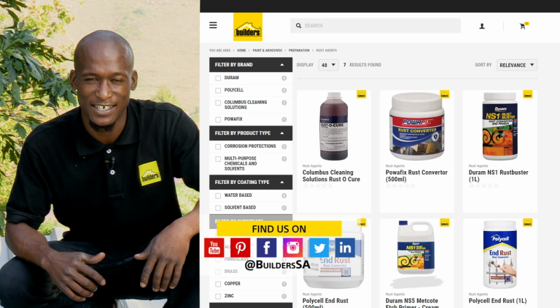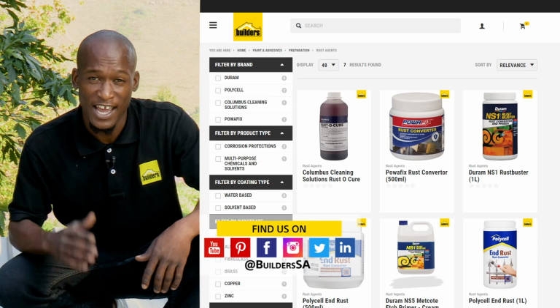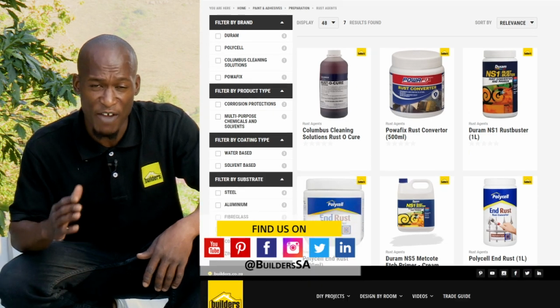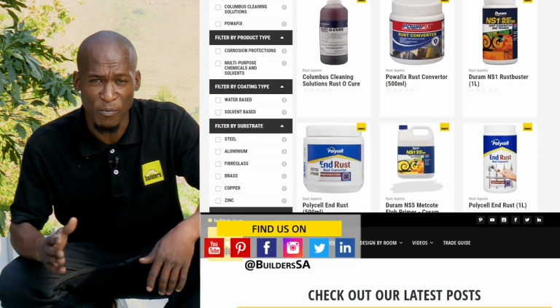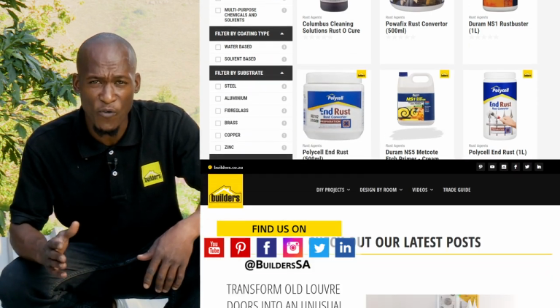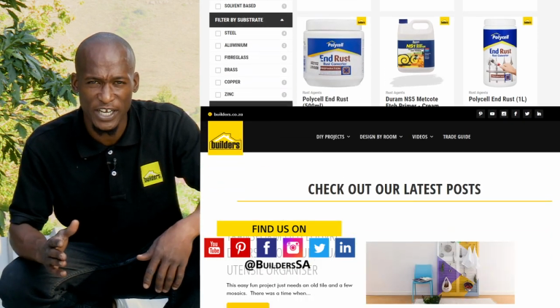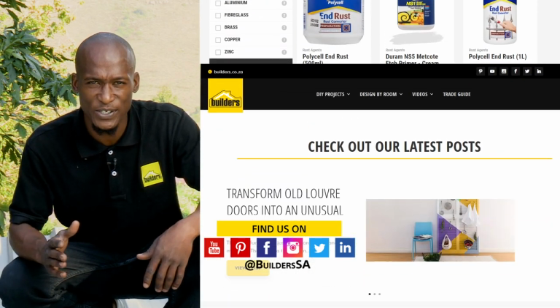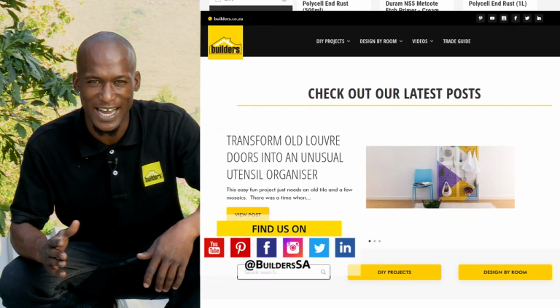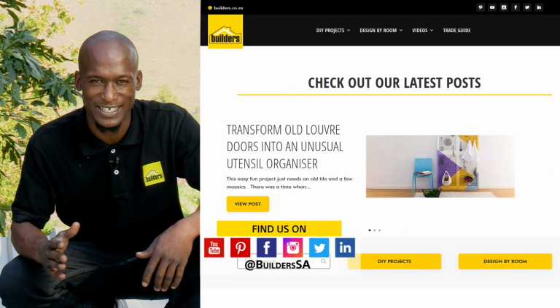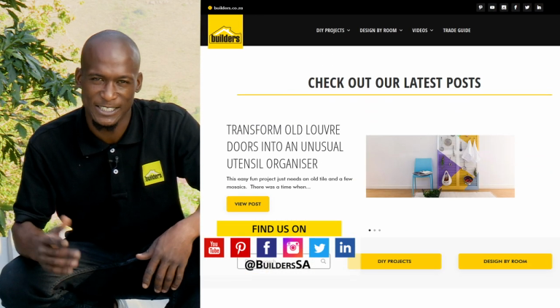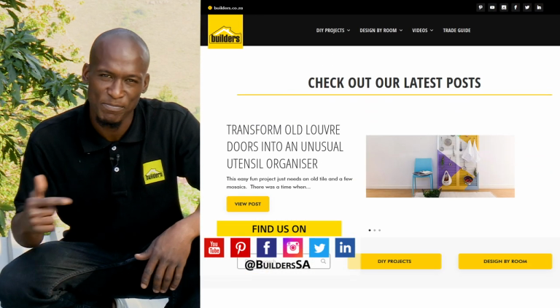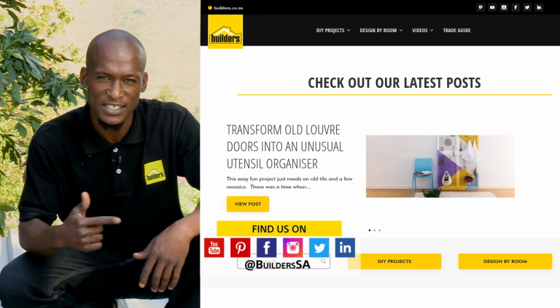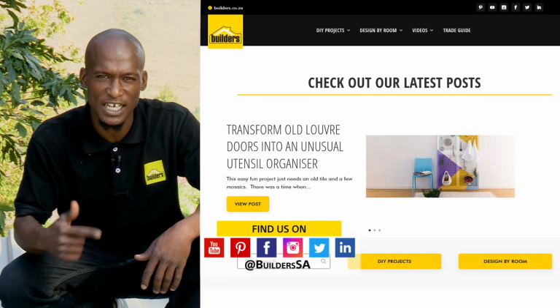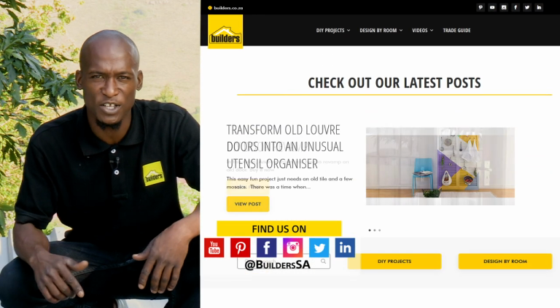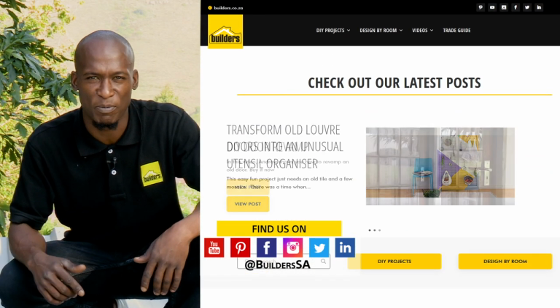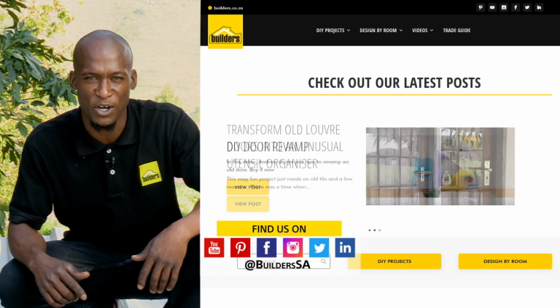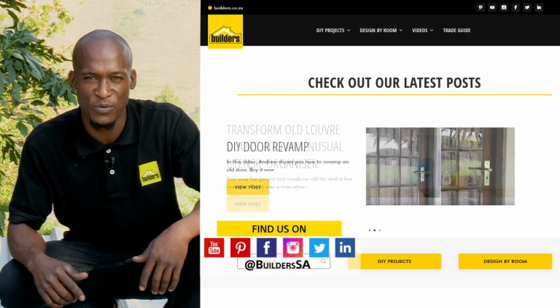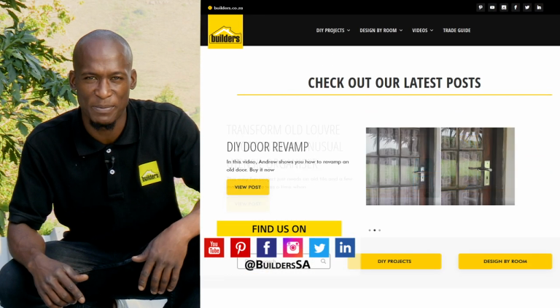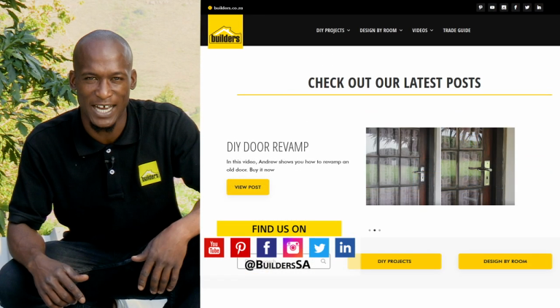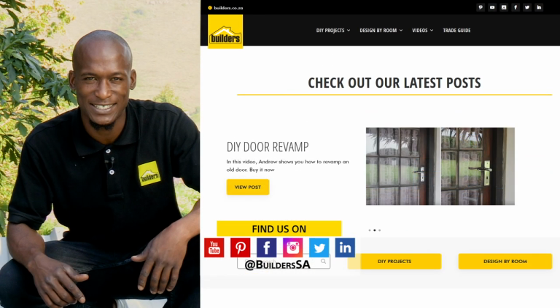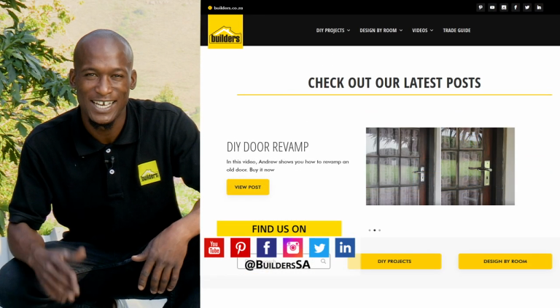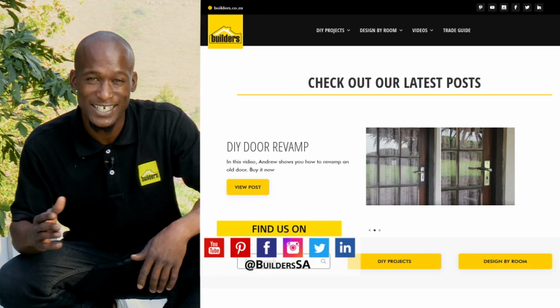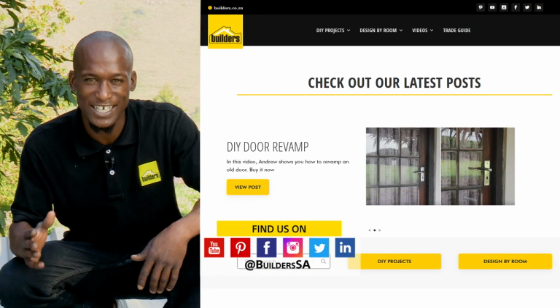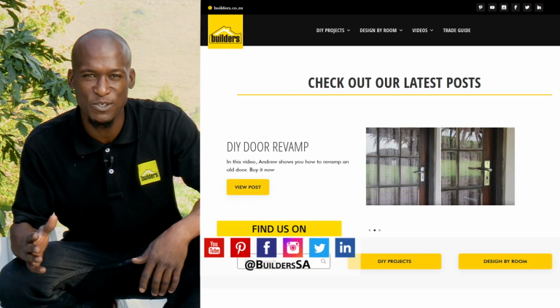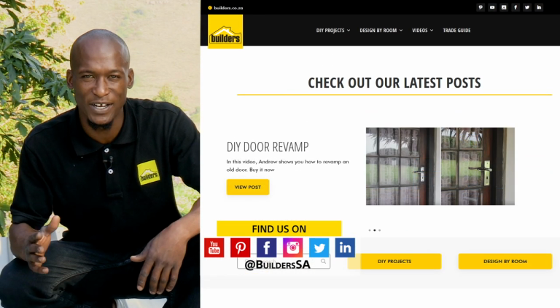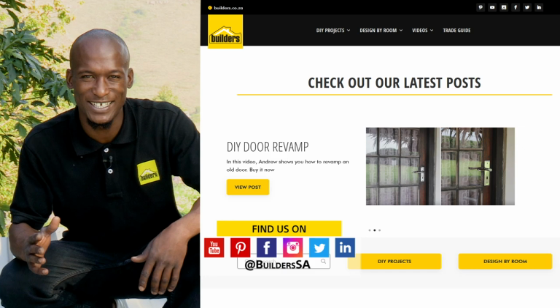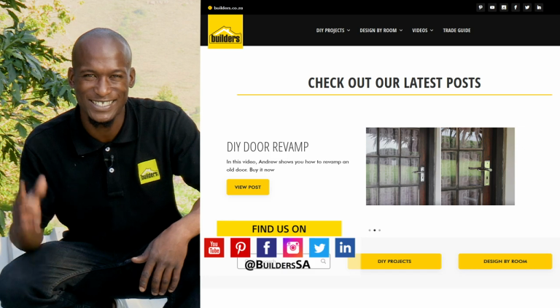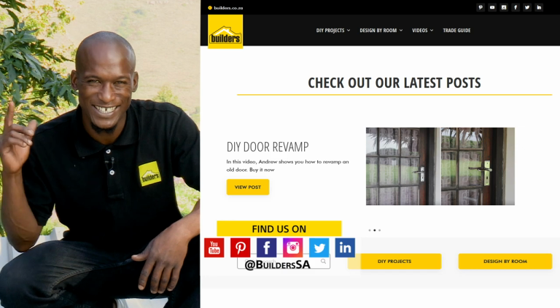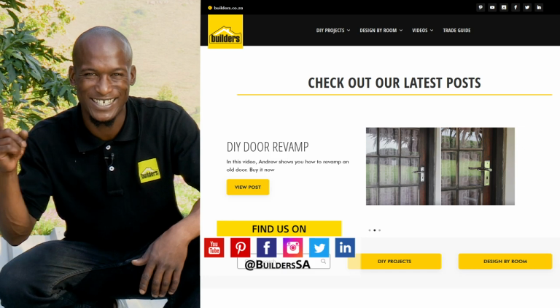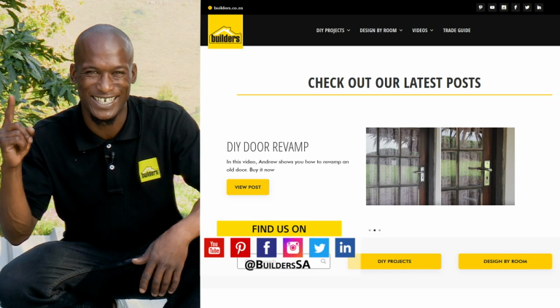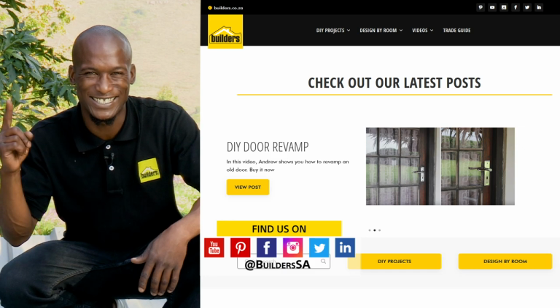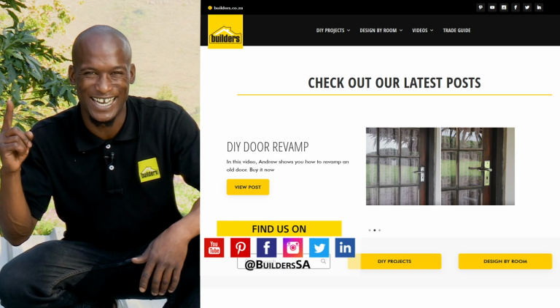And for more videos like this, check out the blog on the website. Get to Builders, get it done.